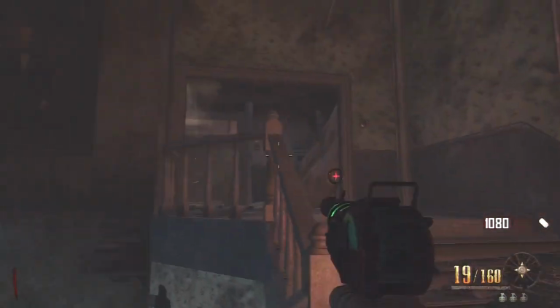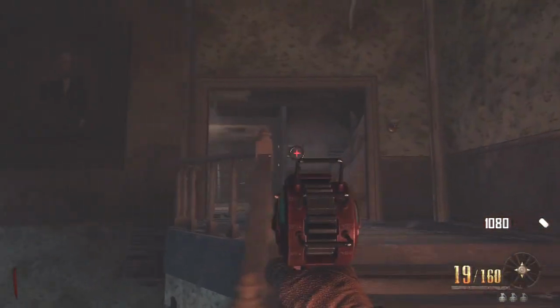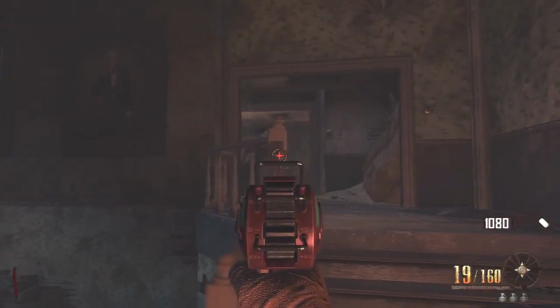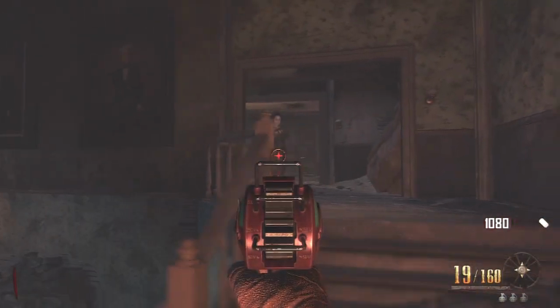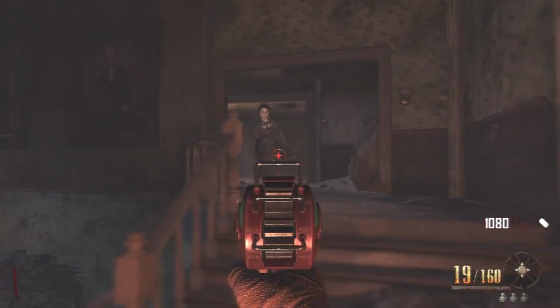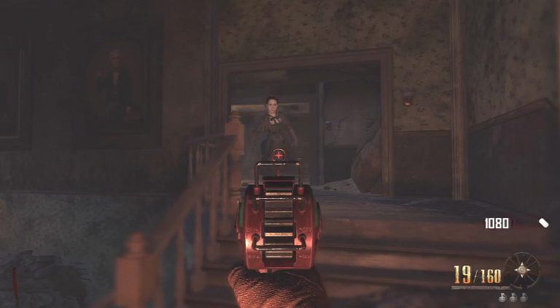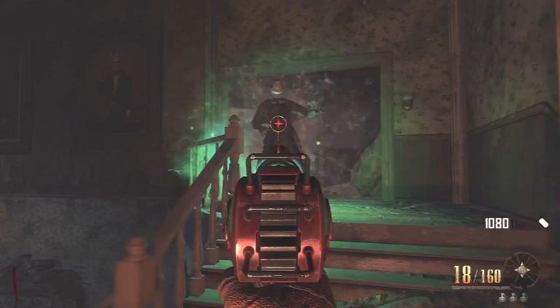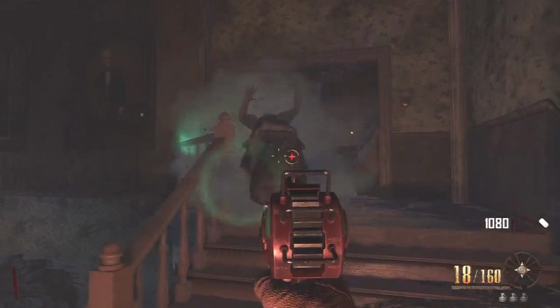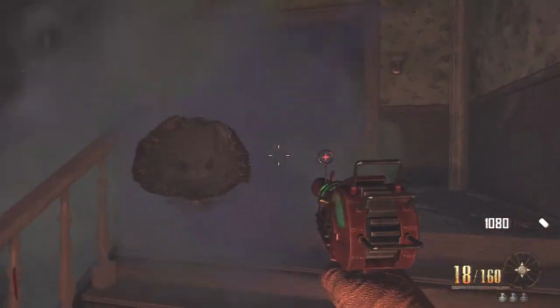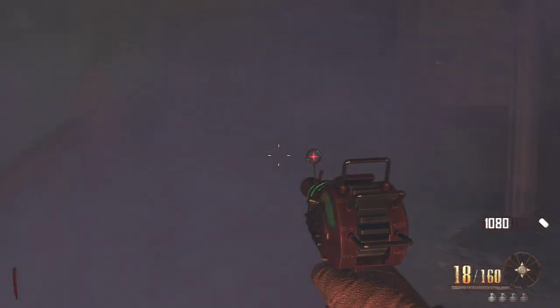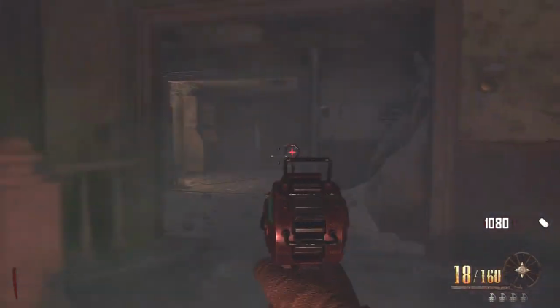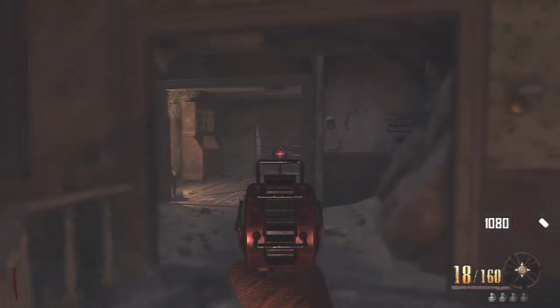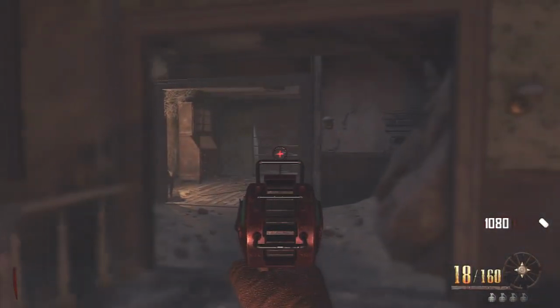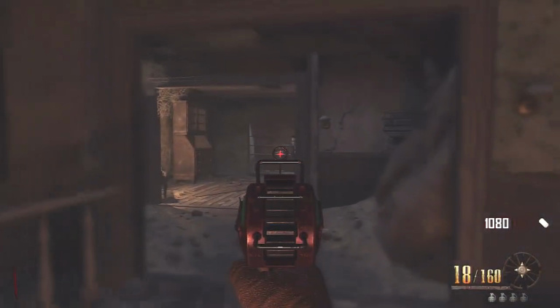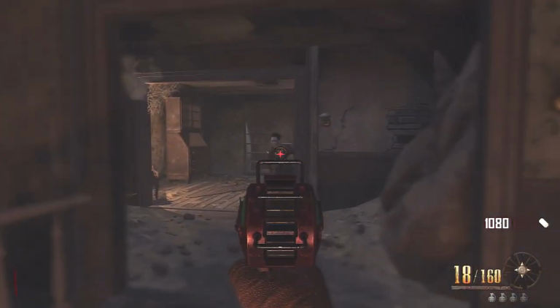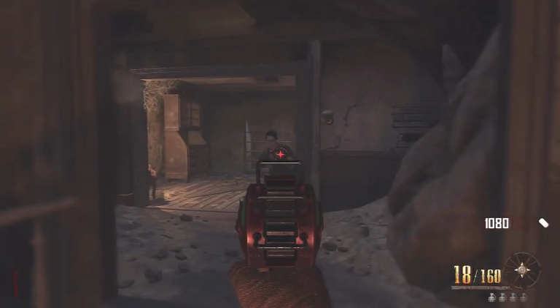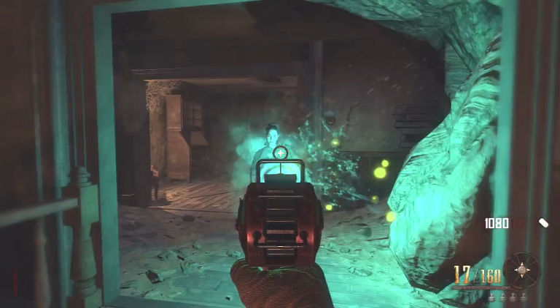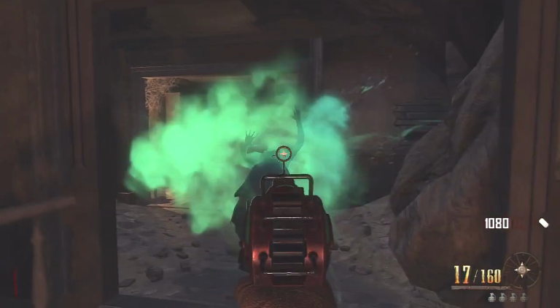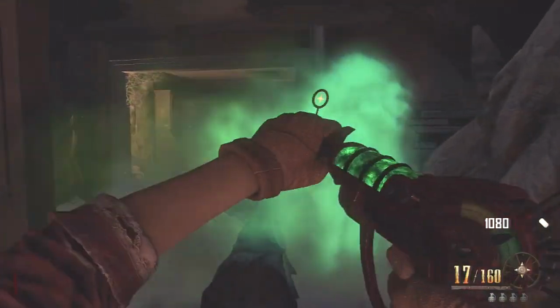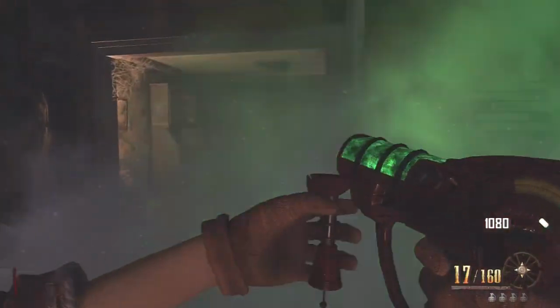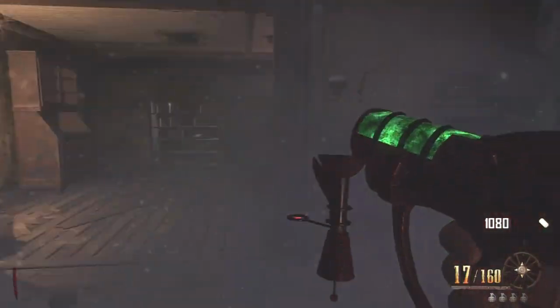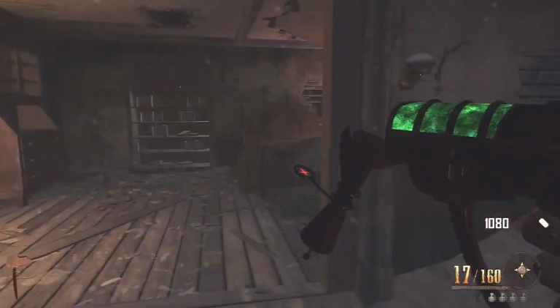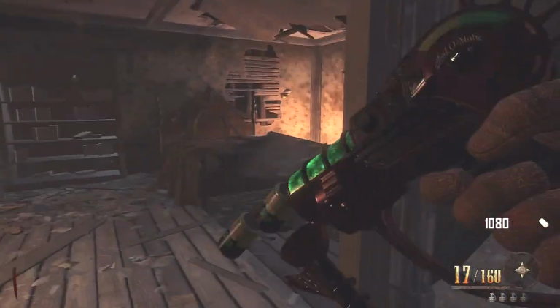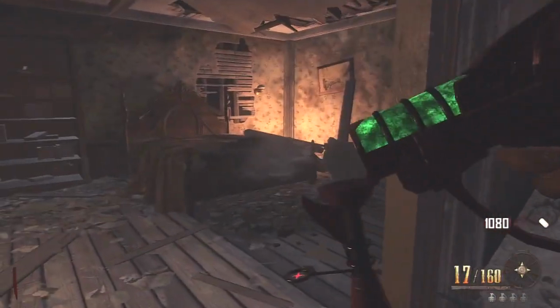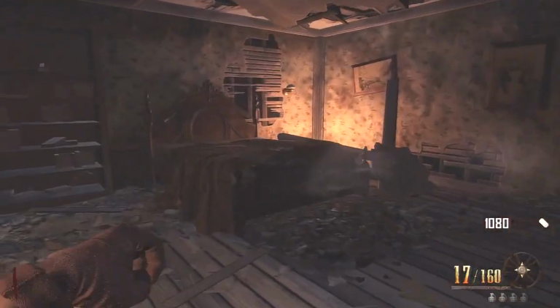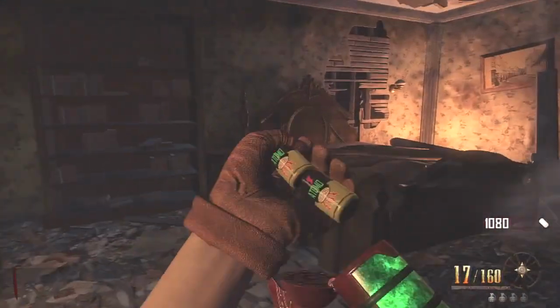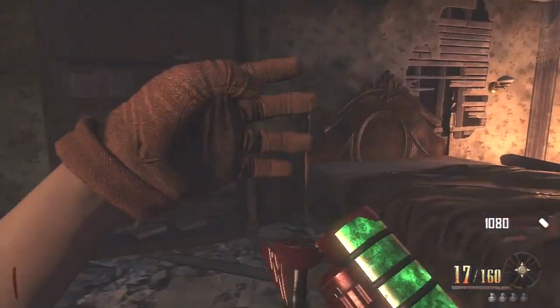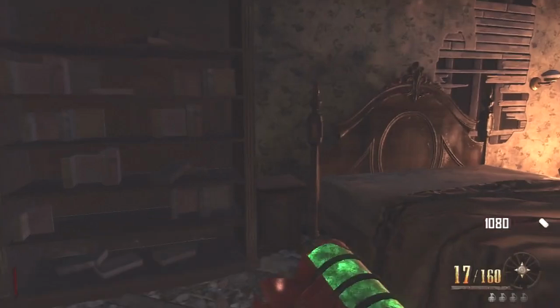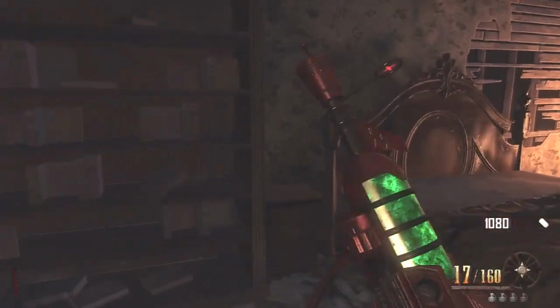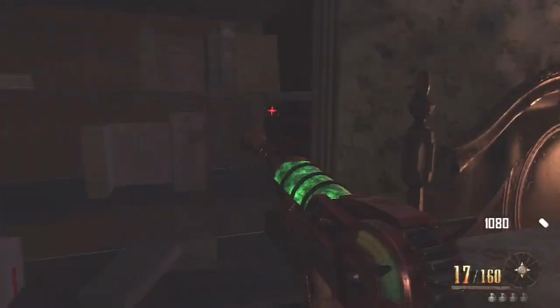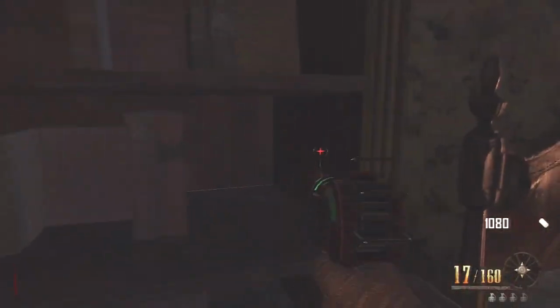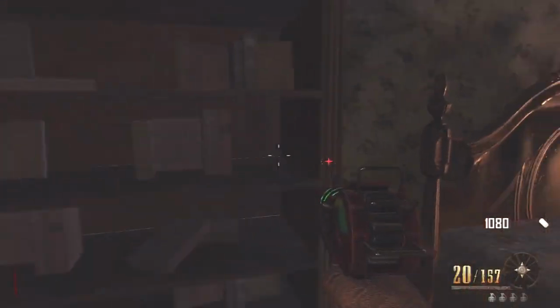The Ray Gun is the best gun to be using against these. And when you go to the top of the stairs, just wait a second, another one will come. And then you wait around the area again and another one will come.